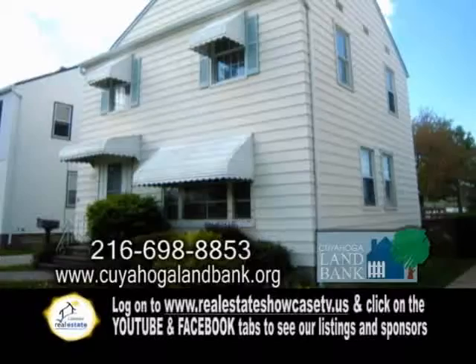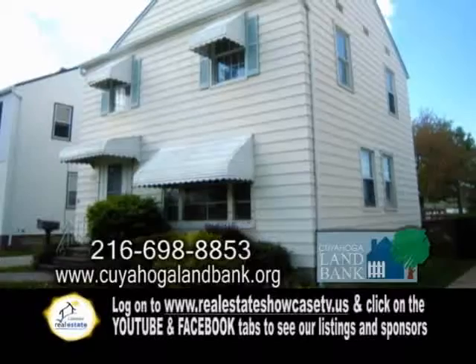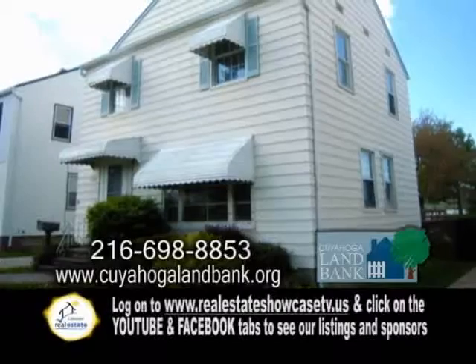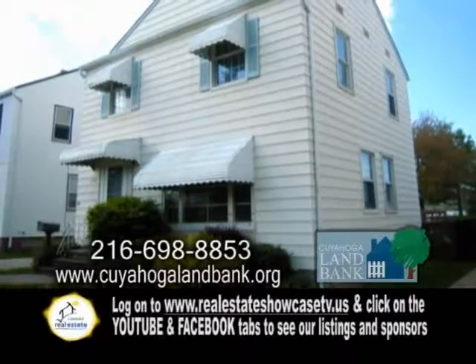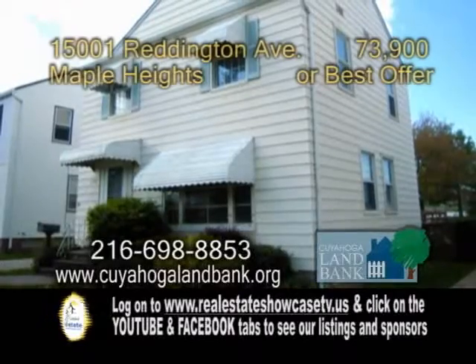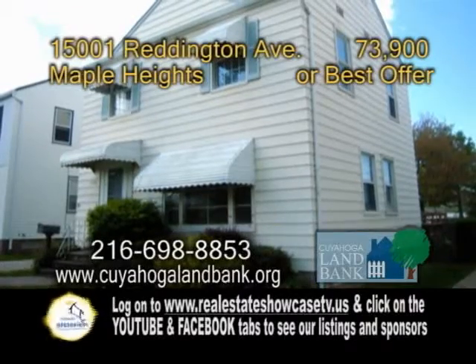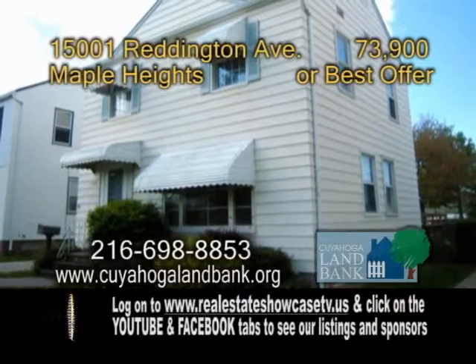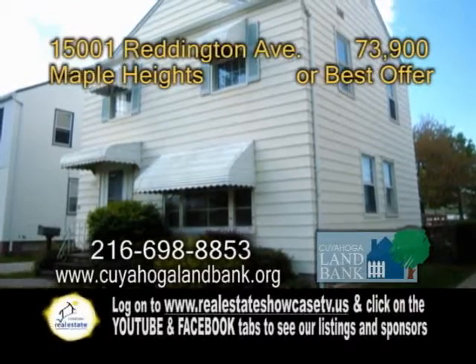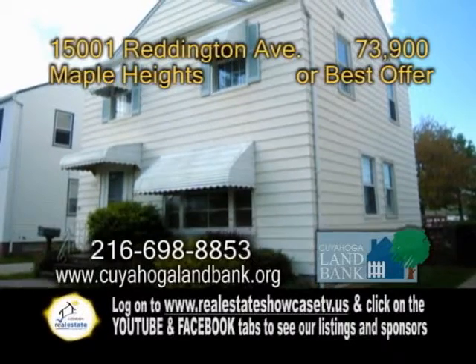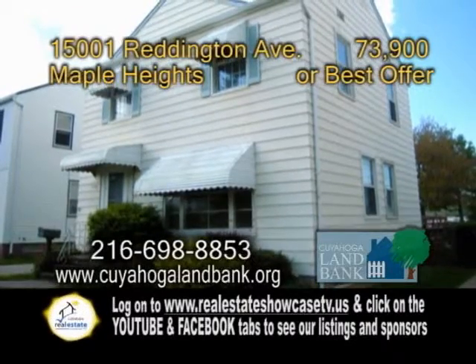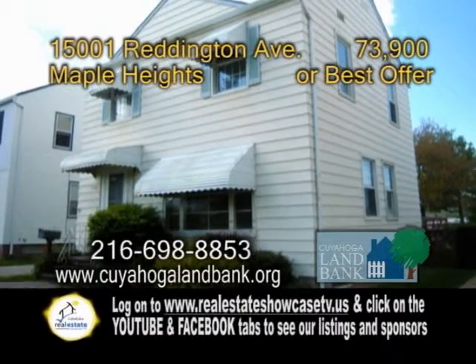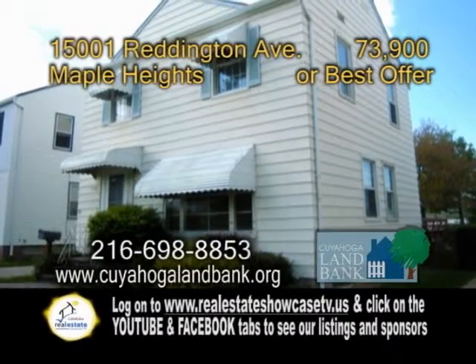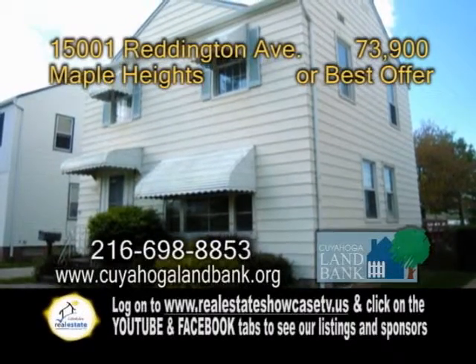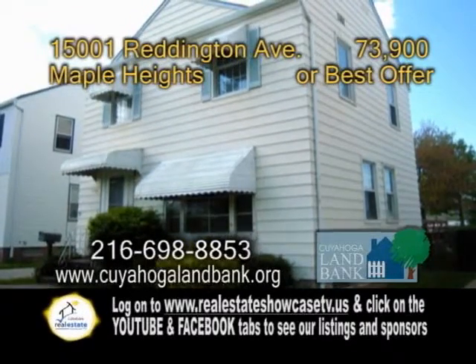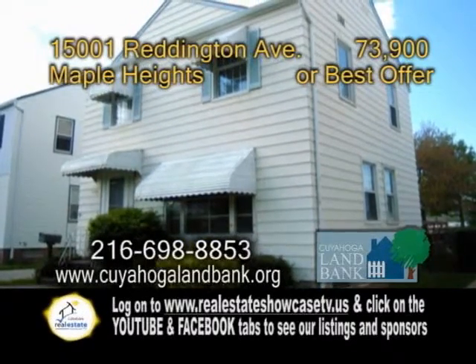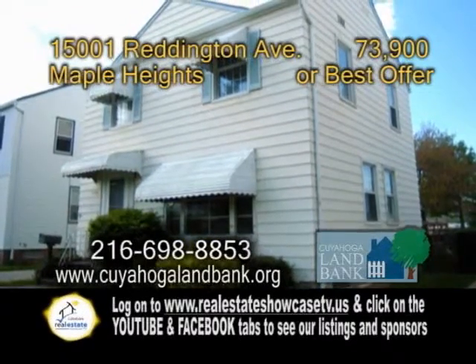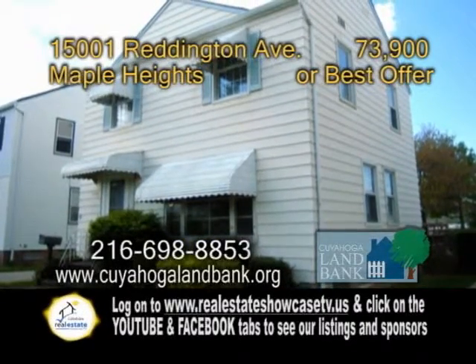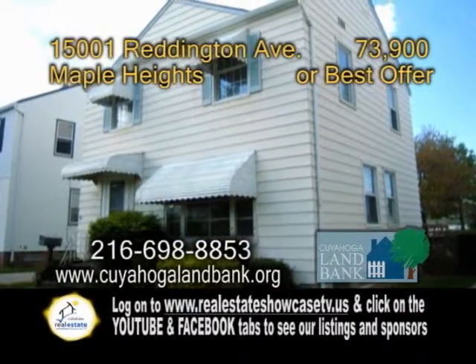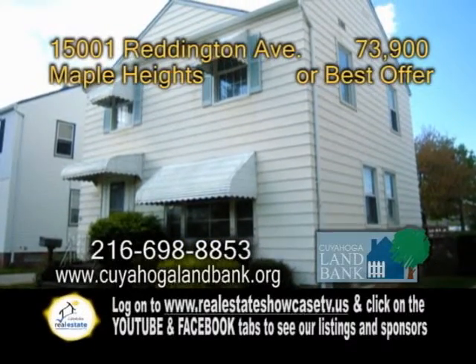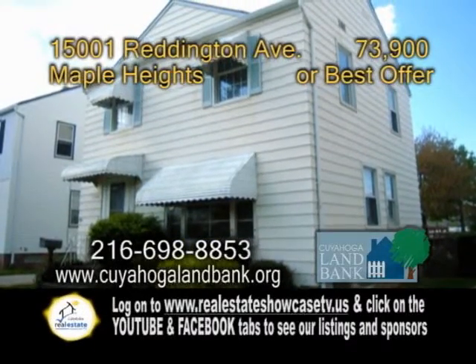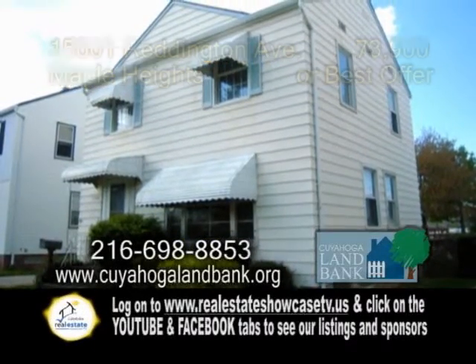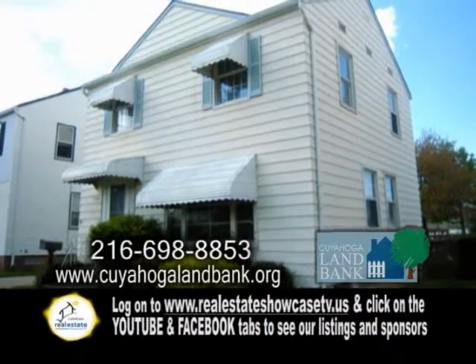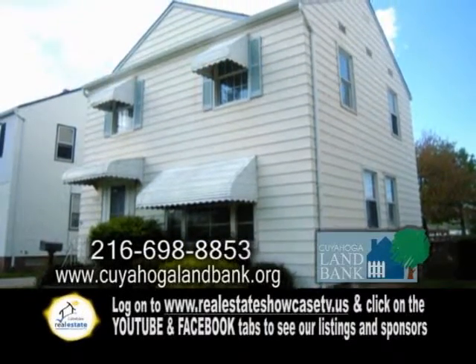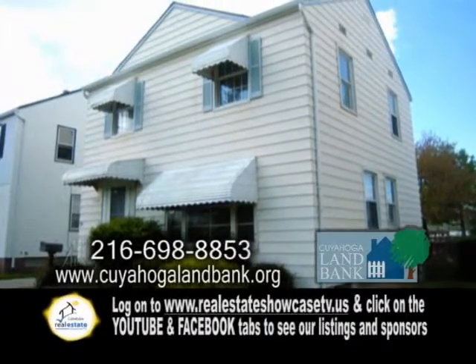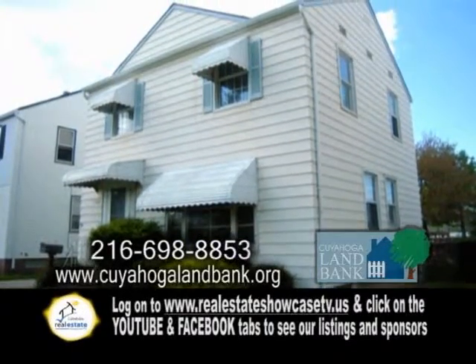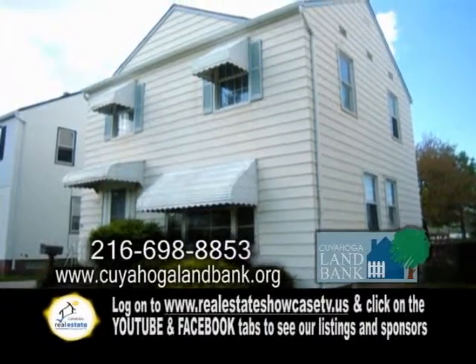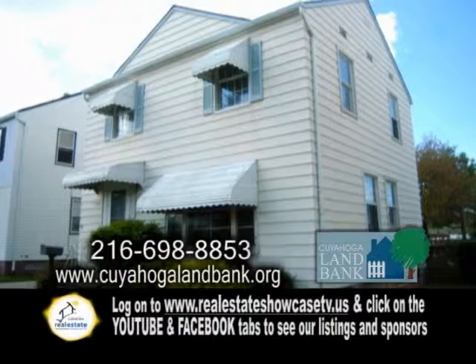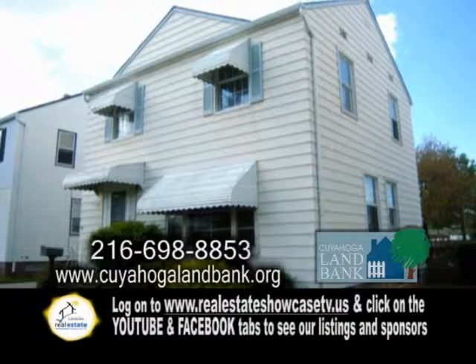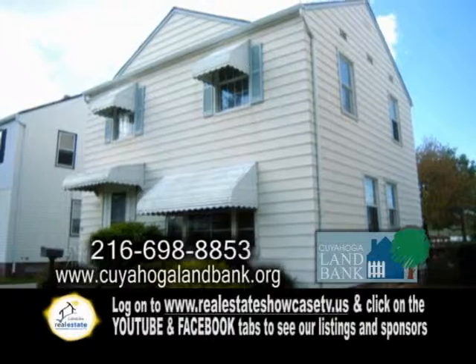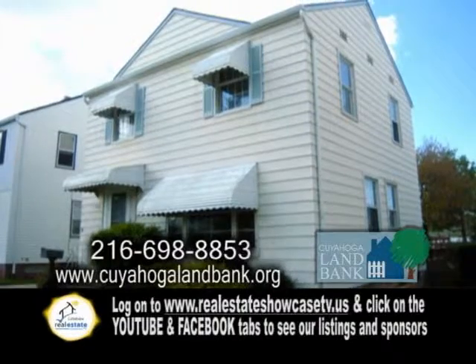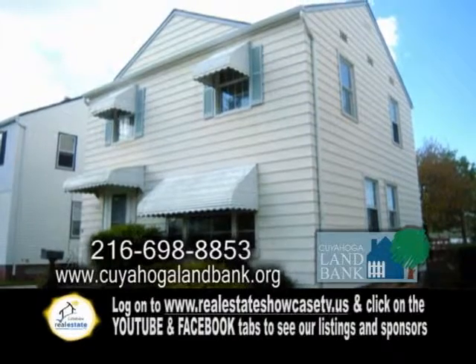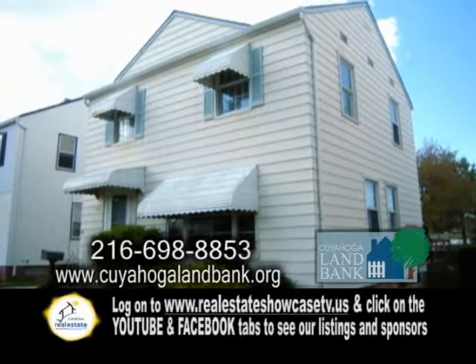A spectacular, like-new colonial in Maple Heights. Why rent when you can own this three-bedroom, one-bath home?